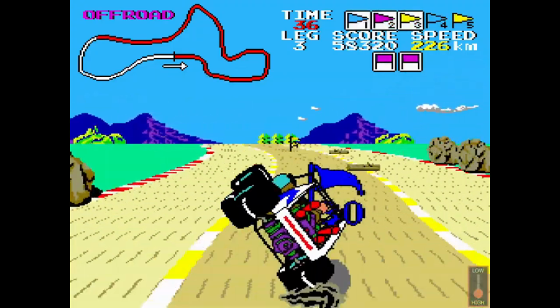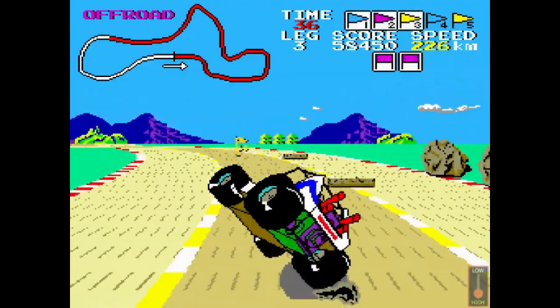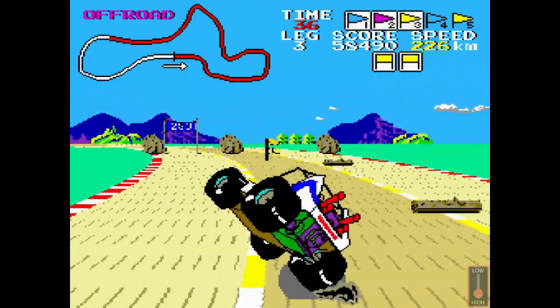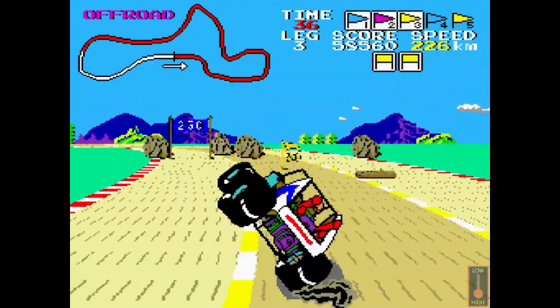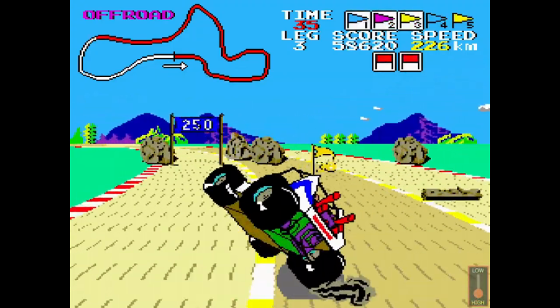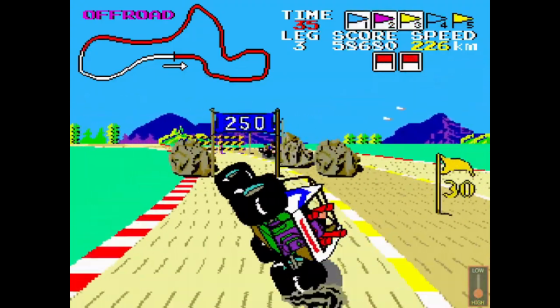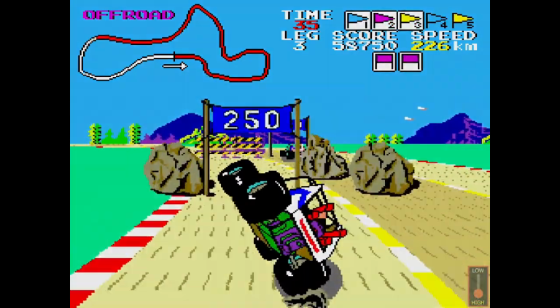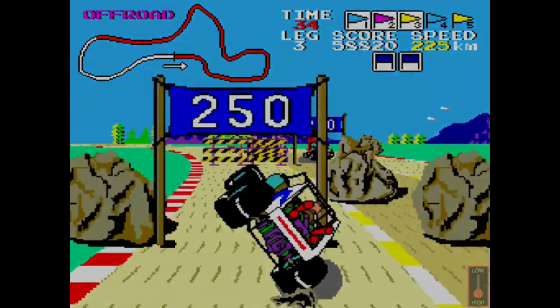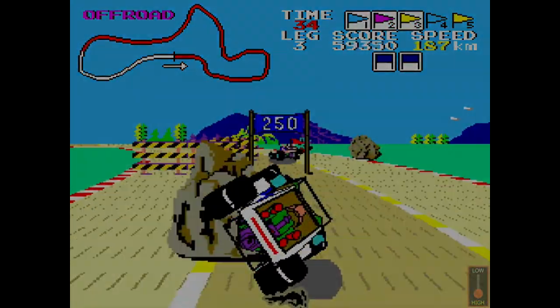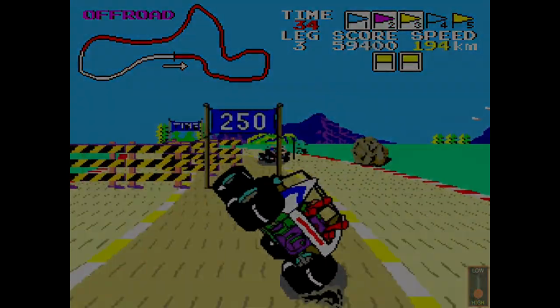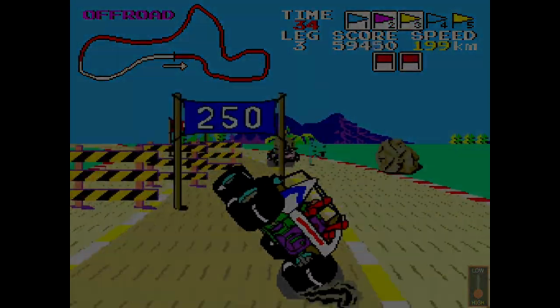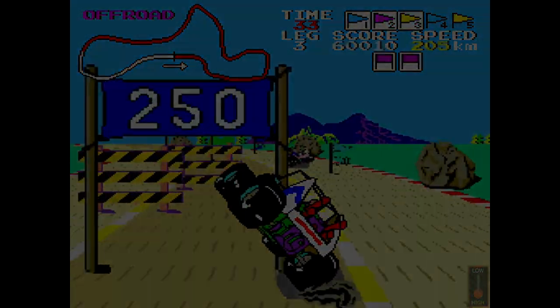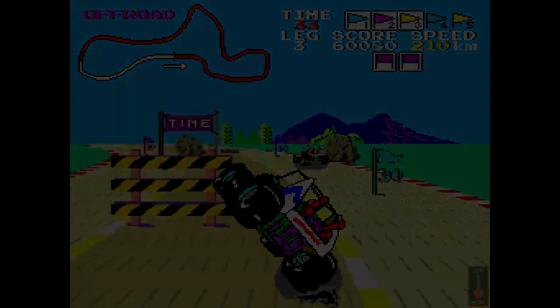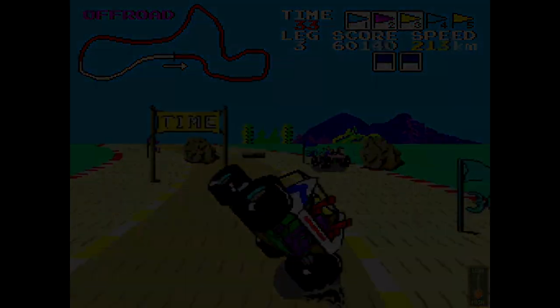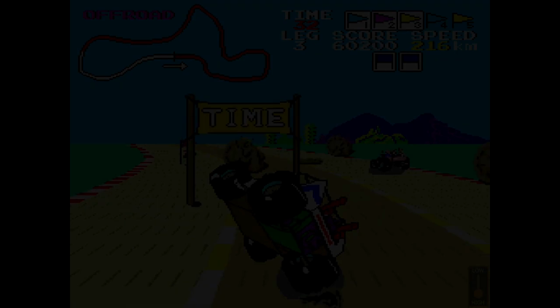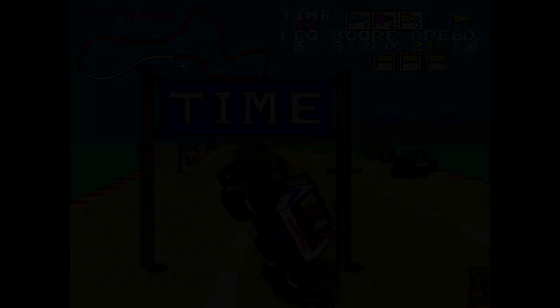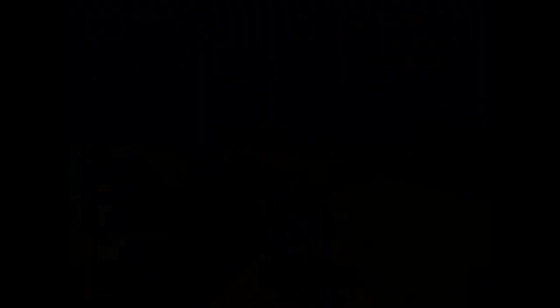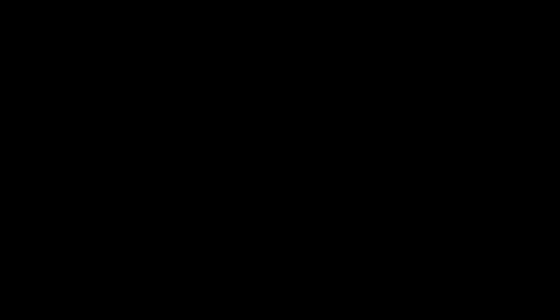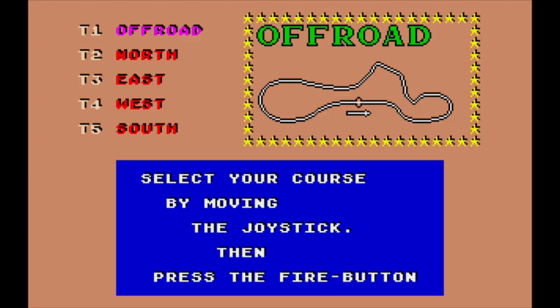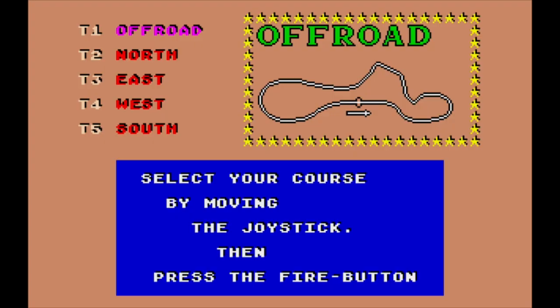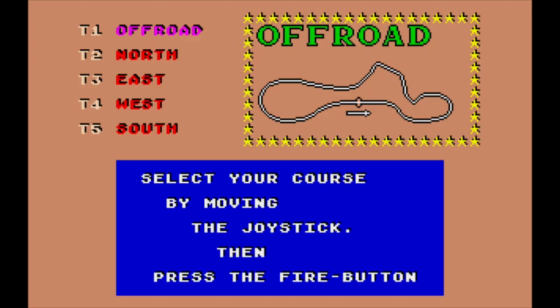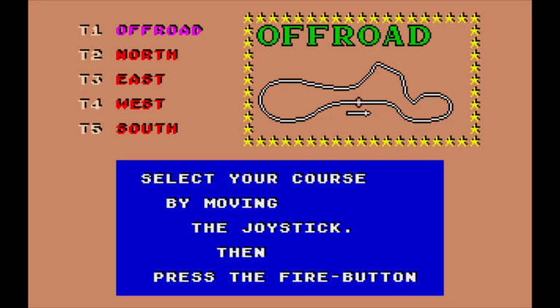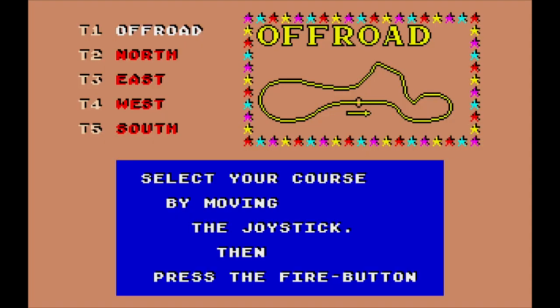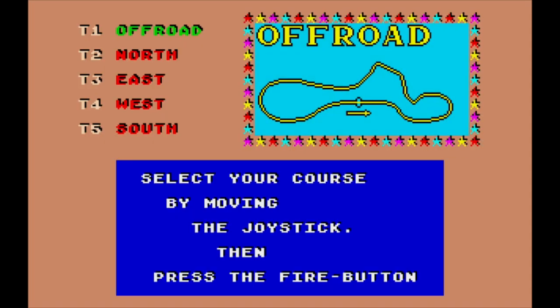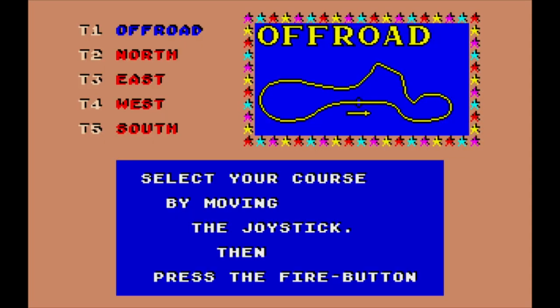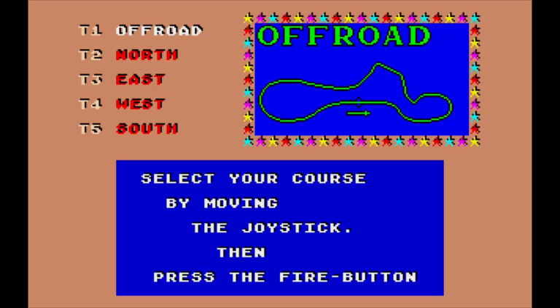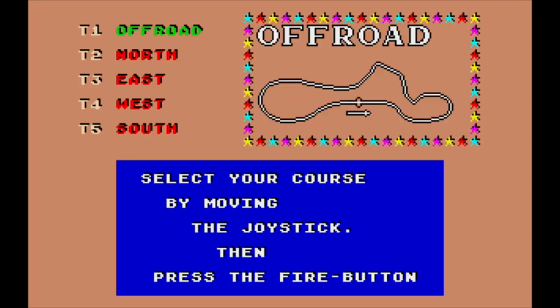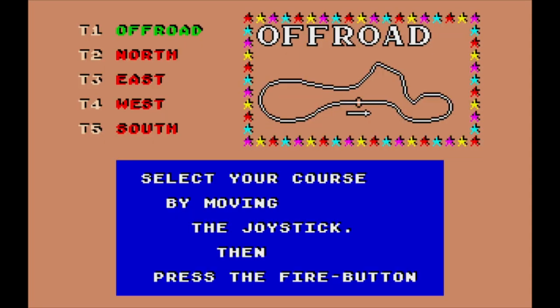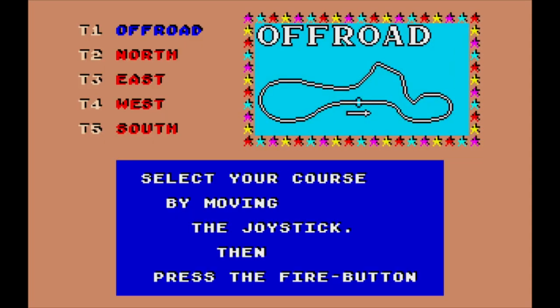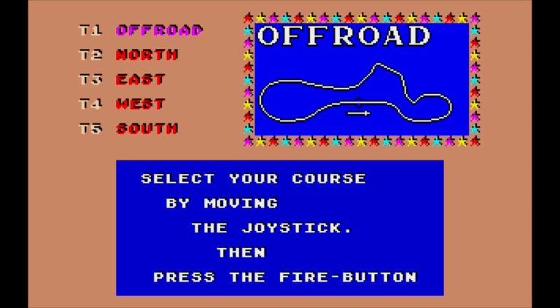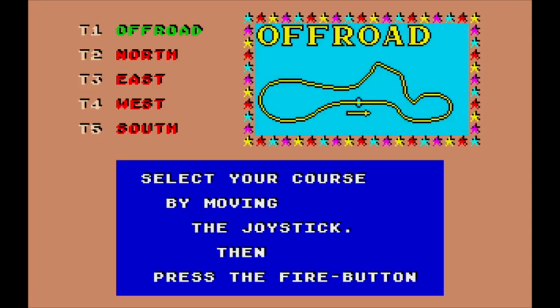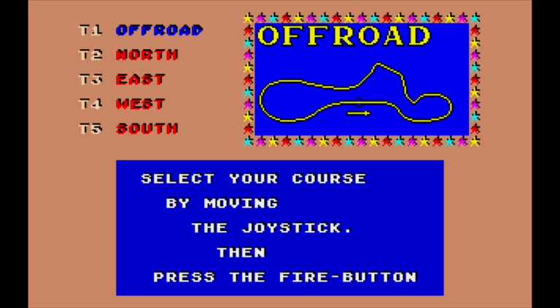It uses MAME and other emulation technology. Anyways, back to Buggy Boy for the Amiga then.